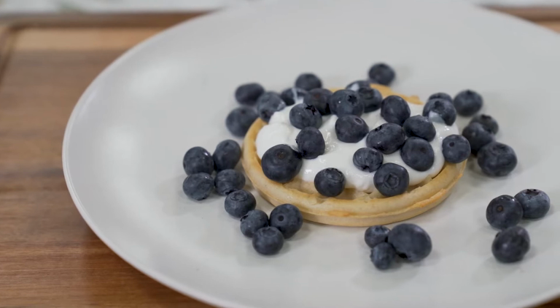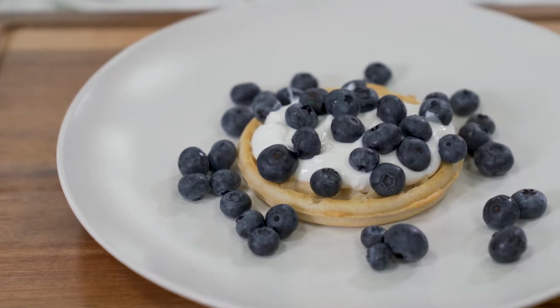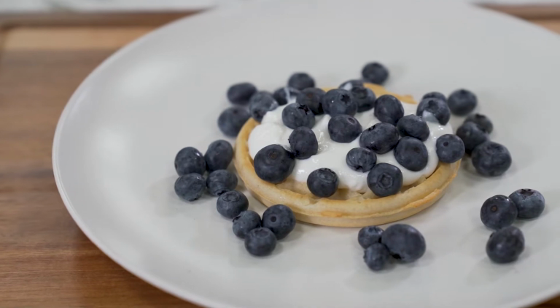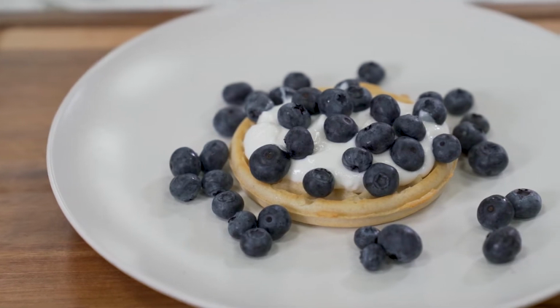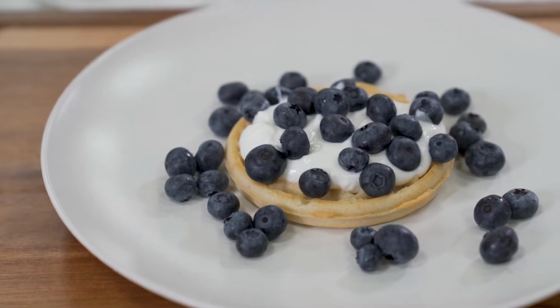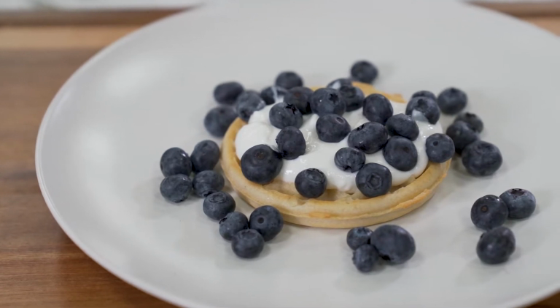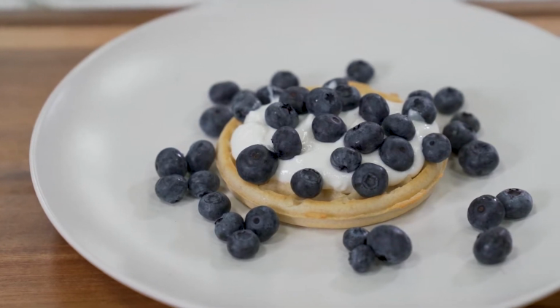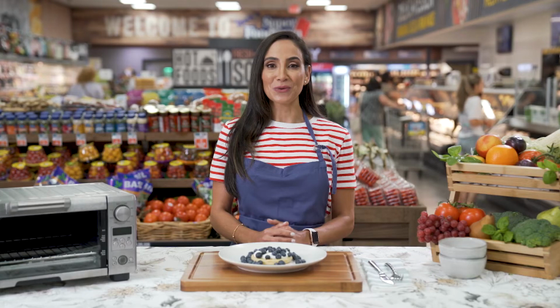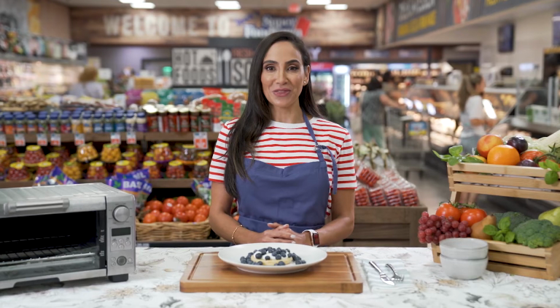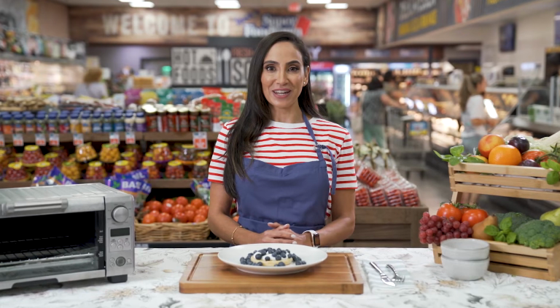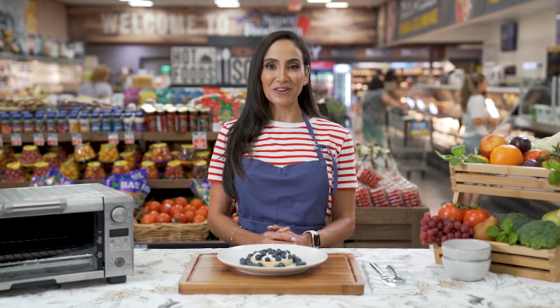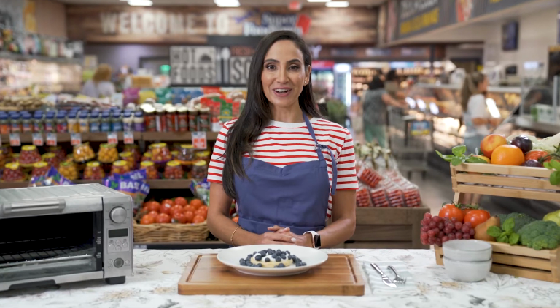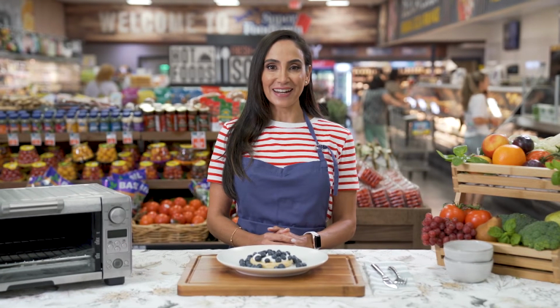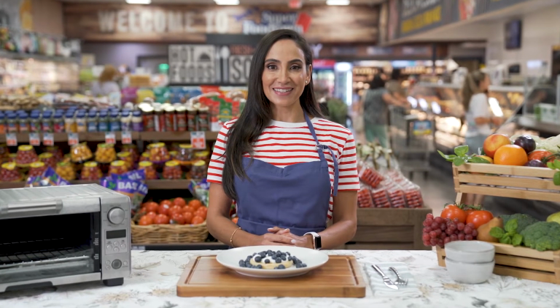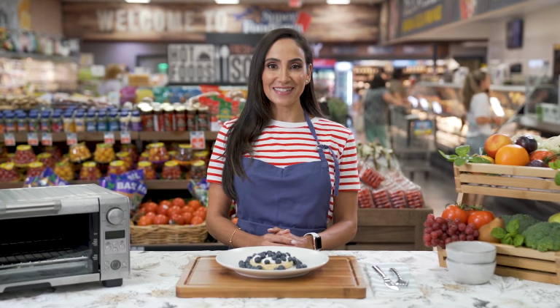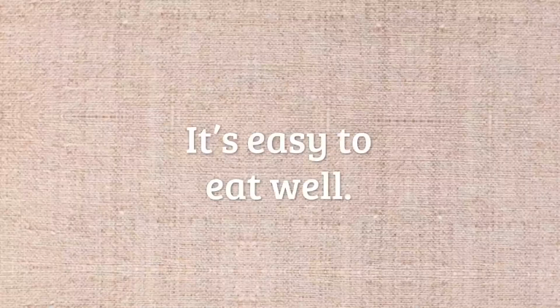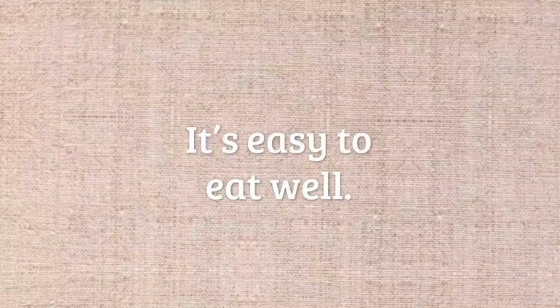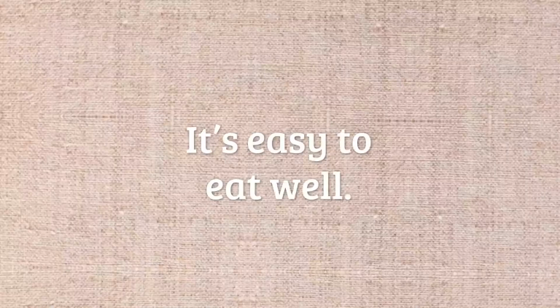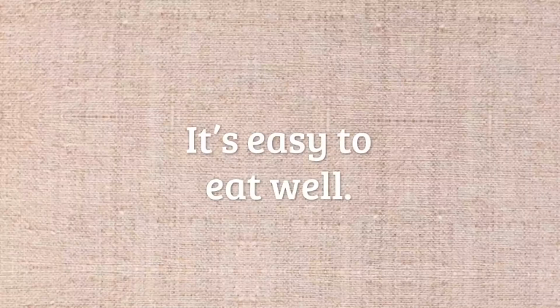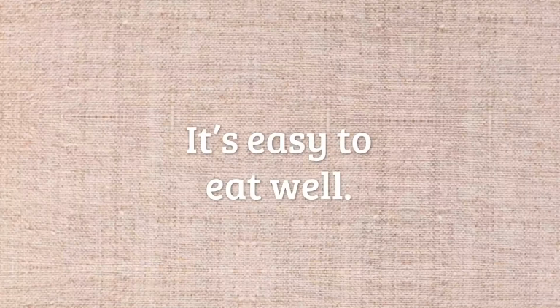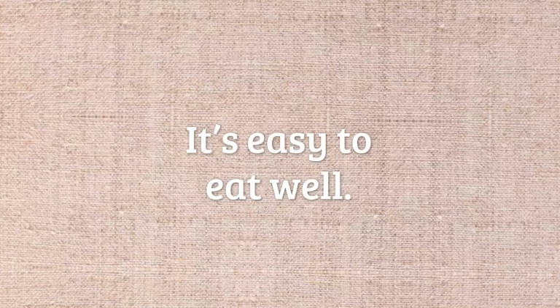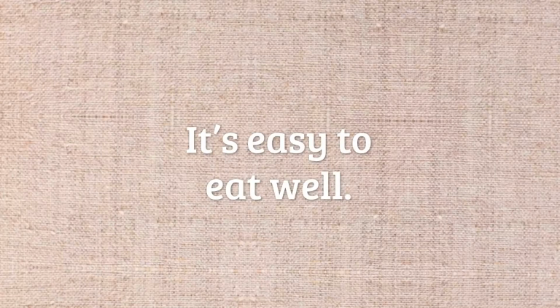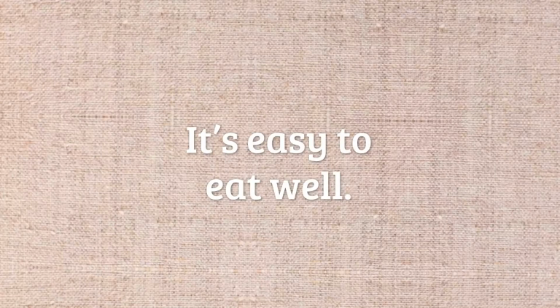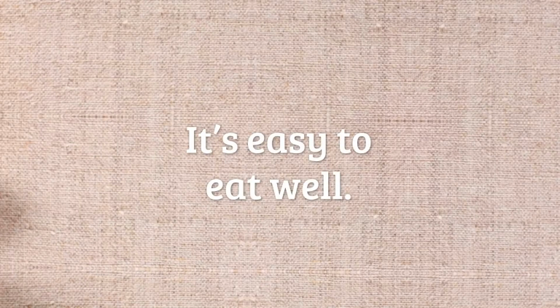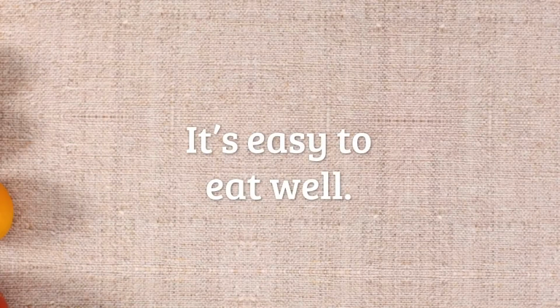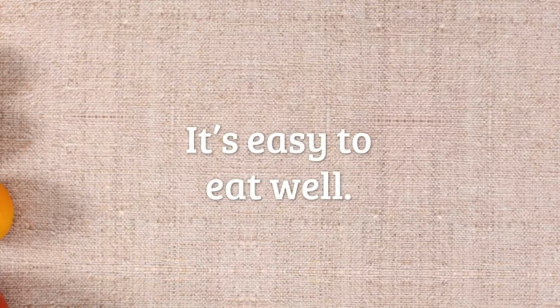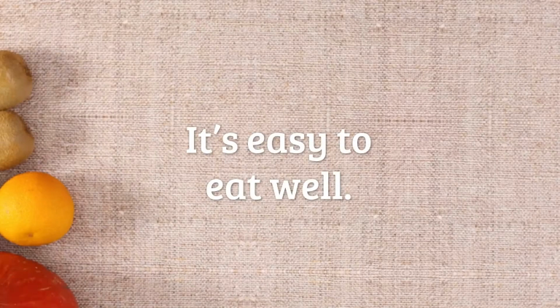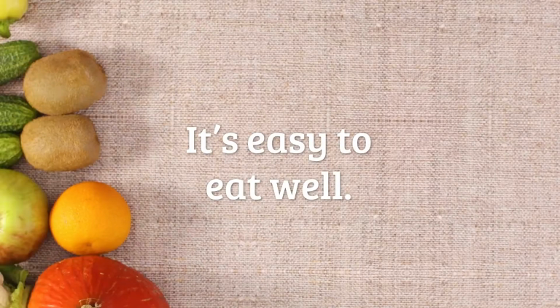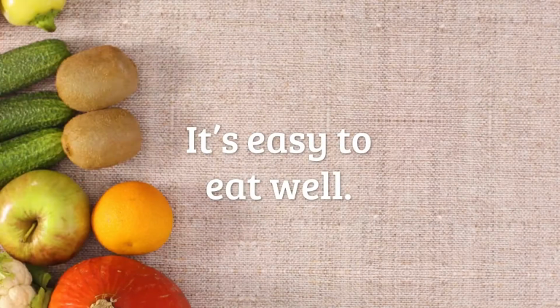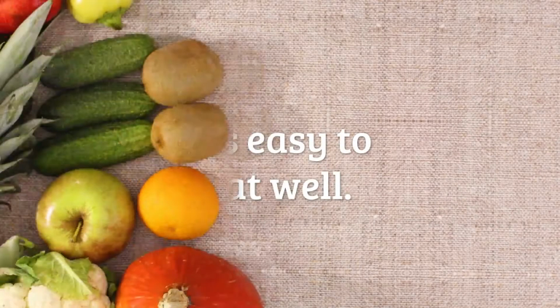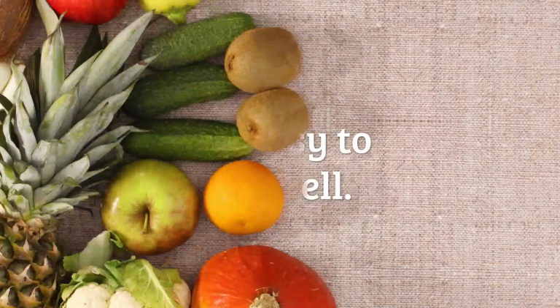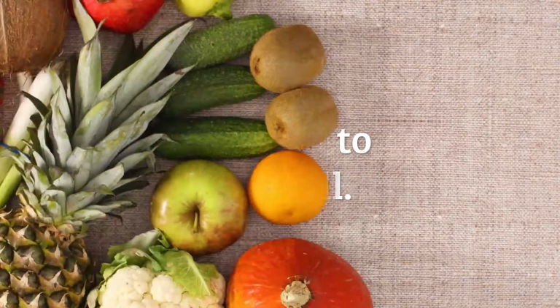What can you do with three ingredients? Show us how easy it is to eat healthy.